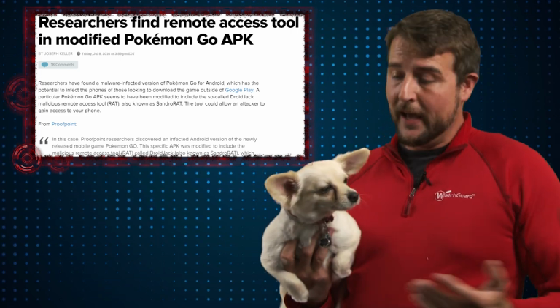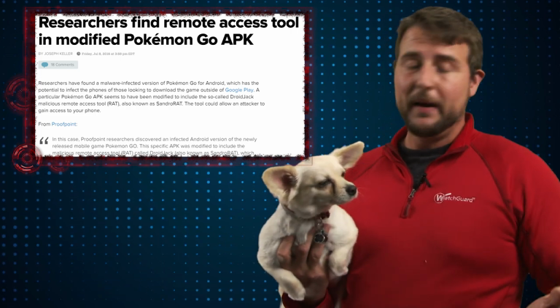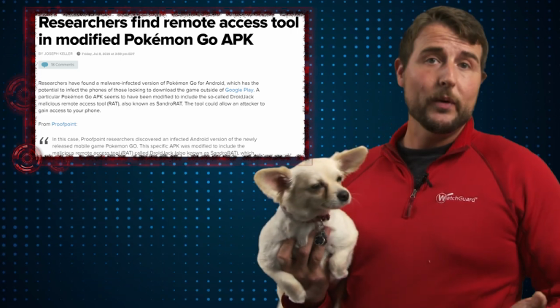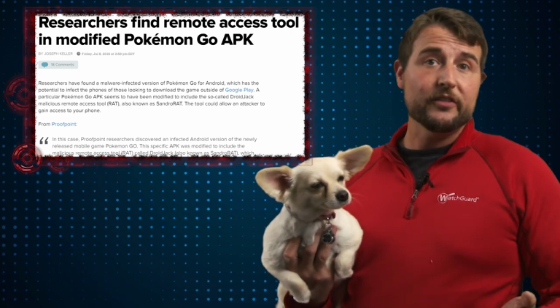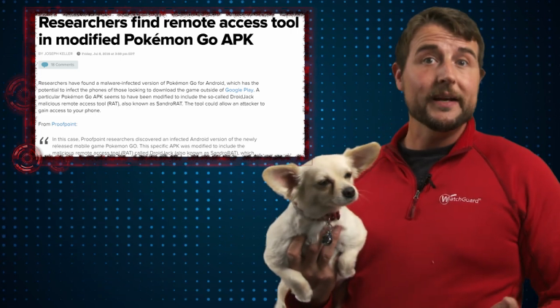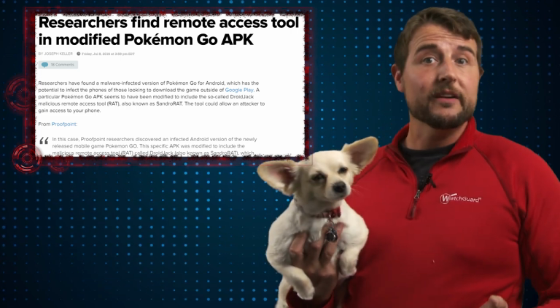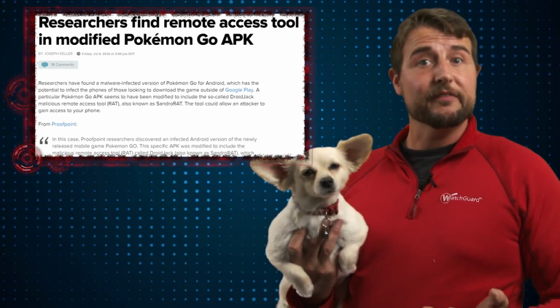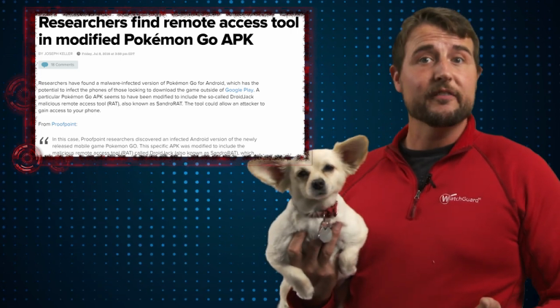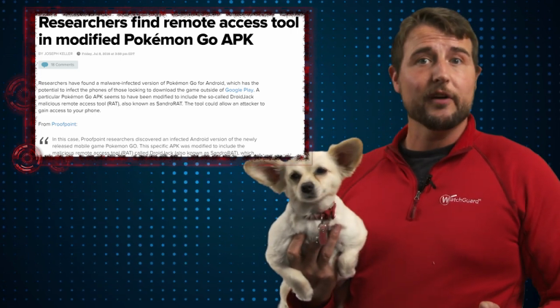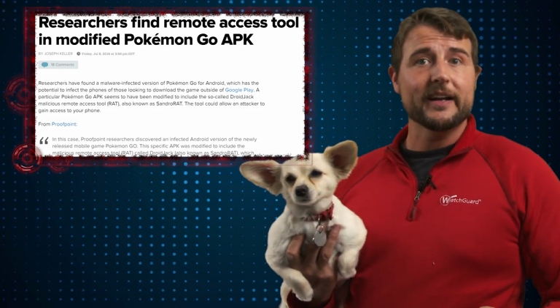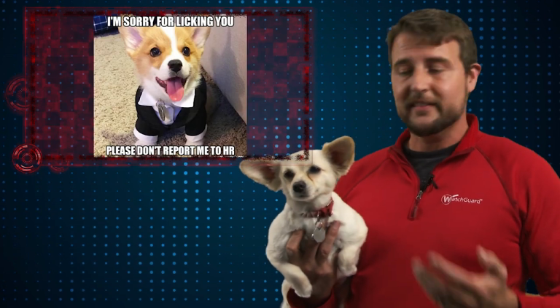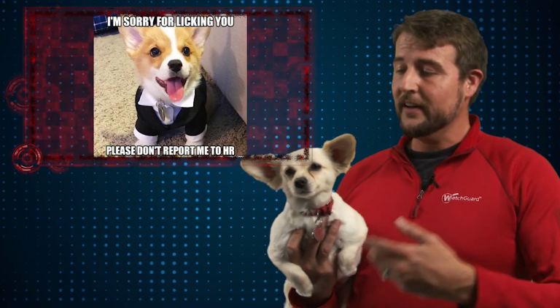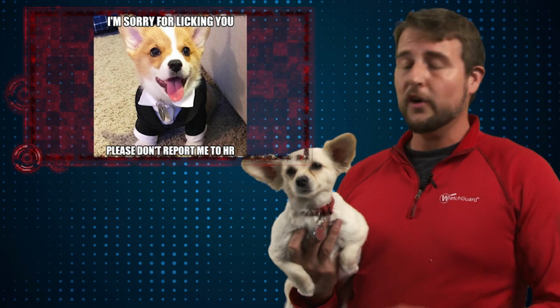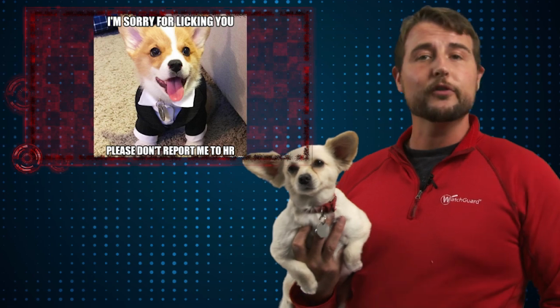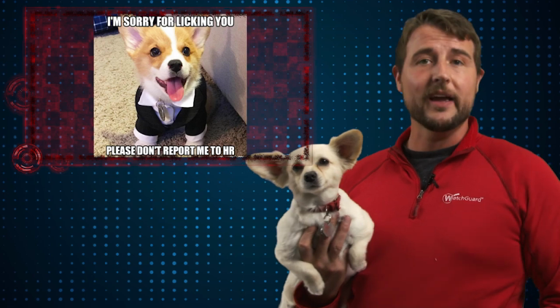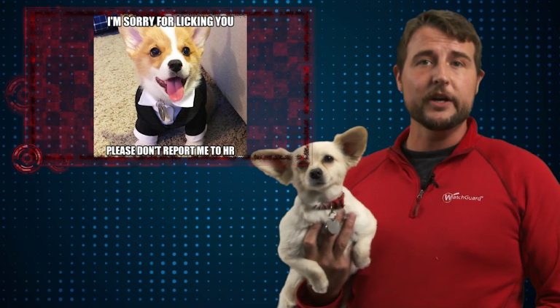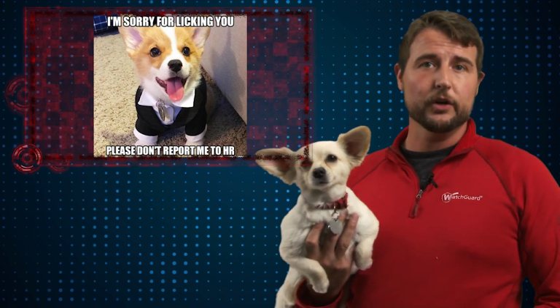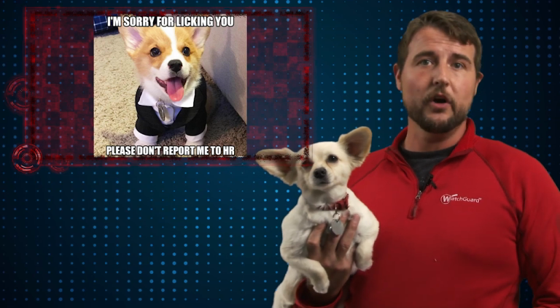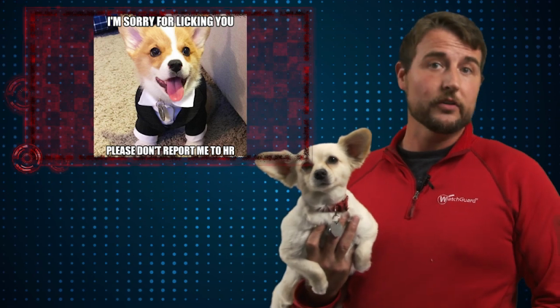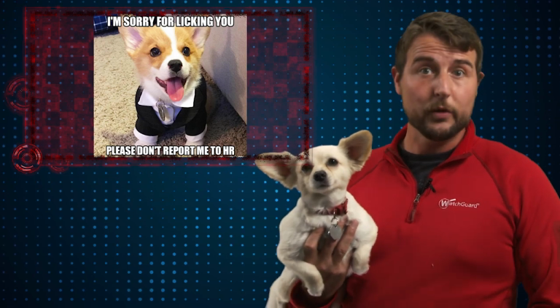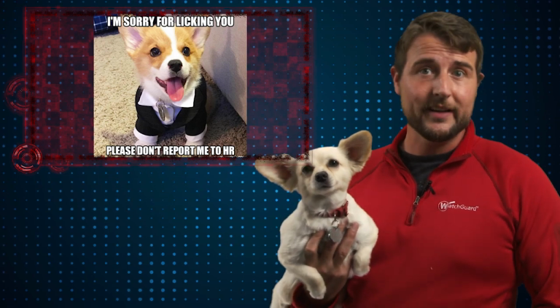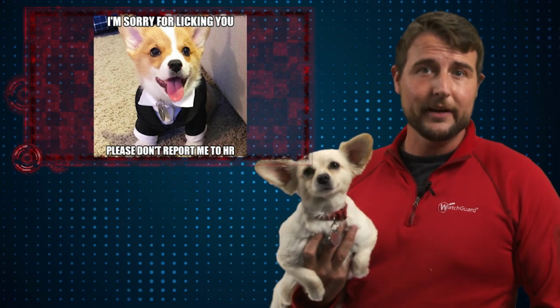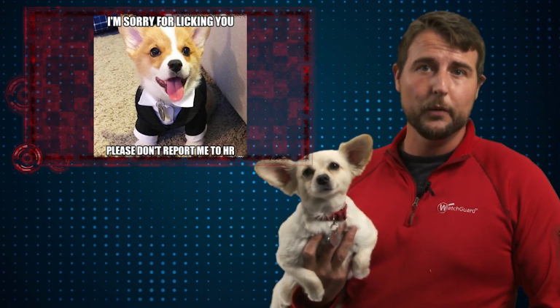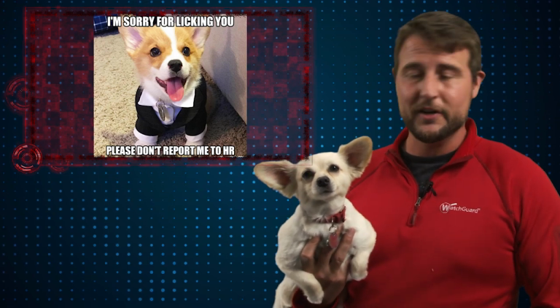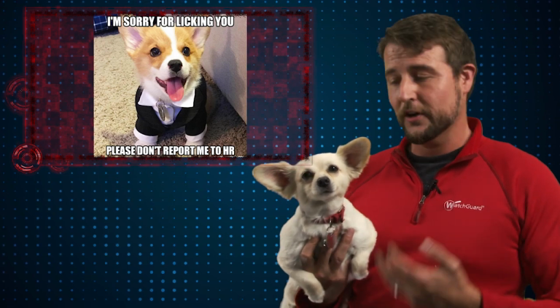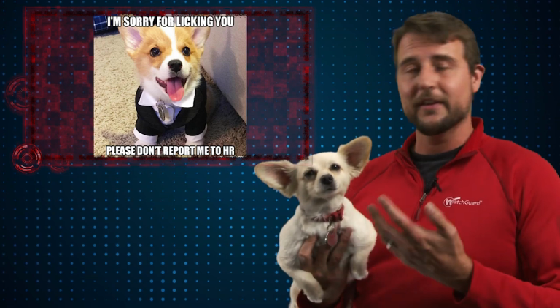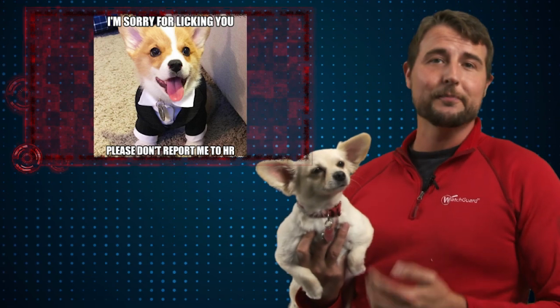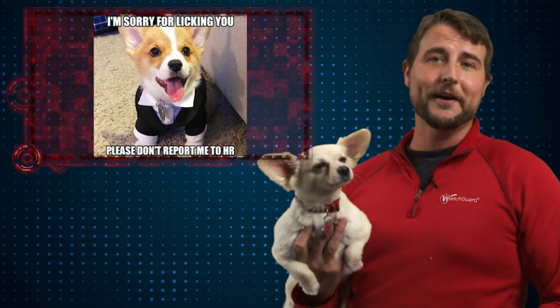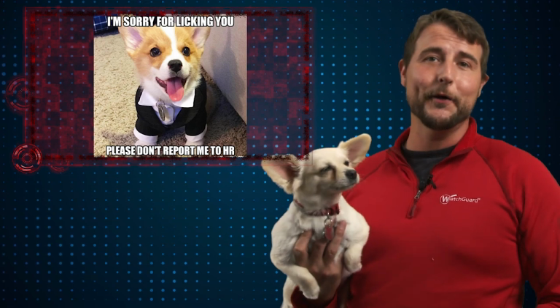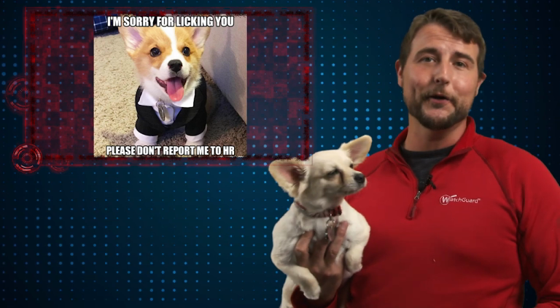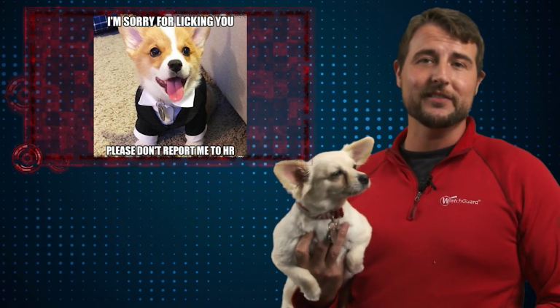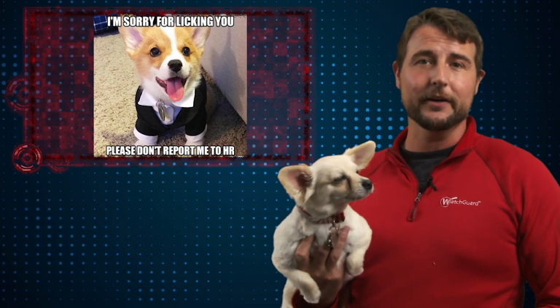Speaking of fun Fridays, today is also take your dog to work day here at WatchGuard, thus my co-host here.